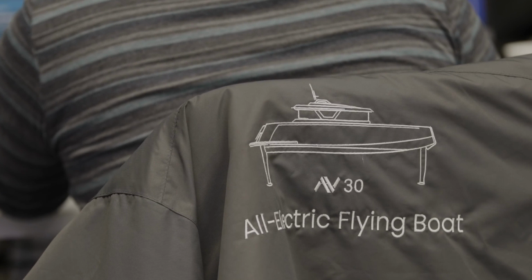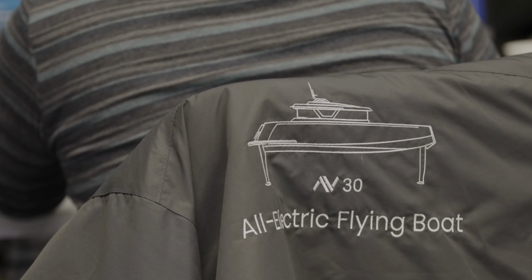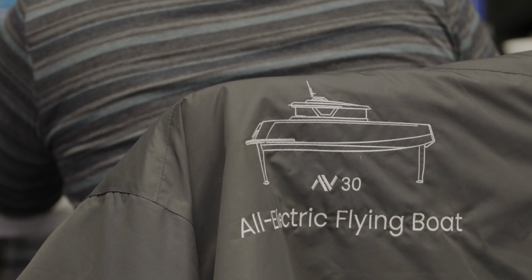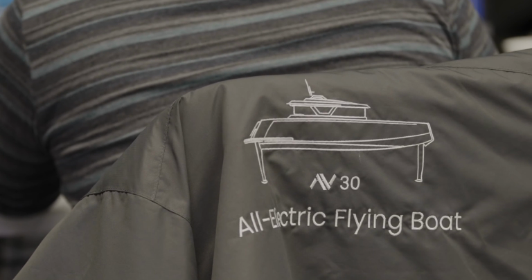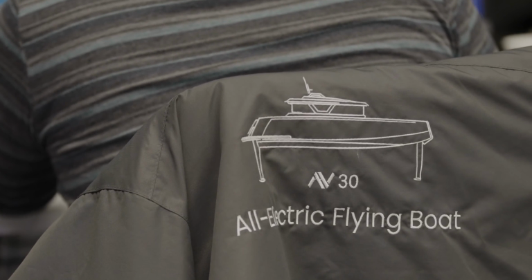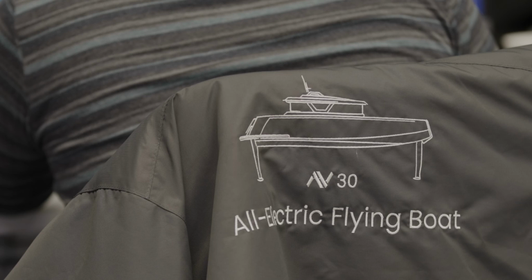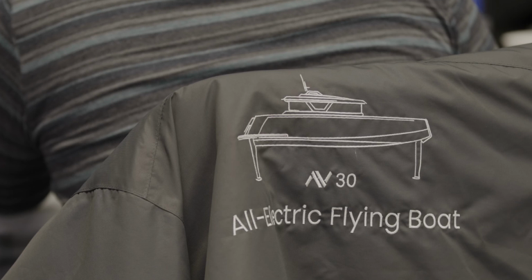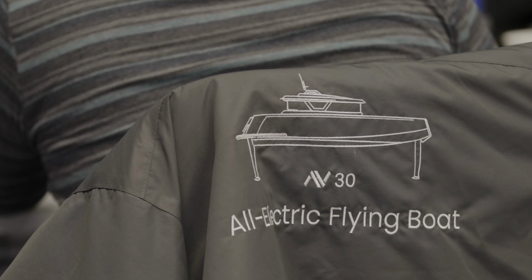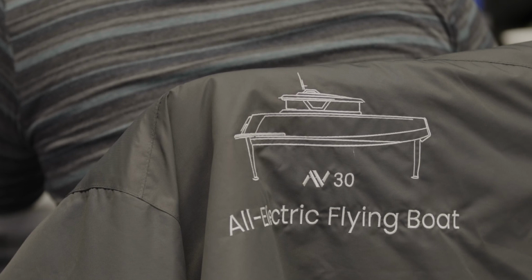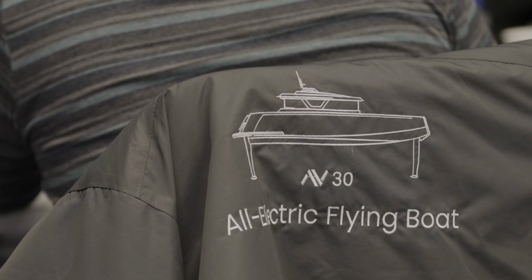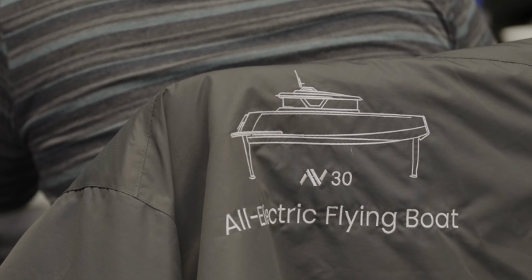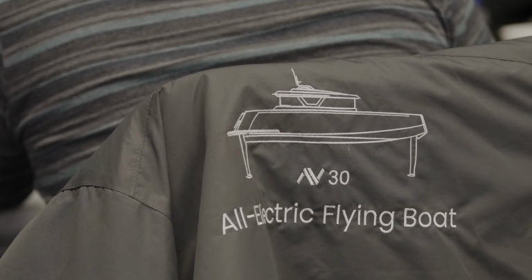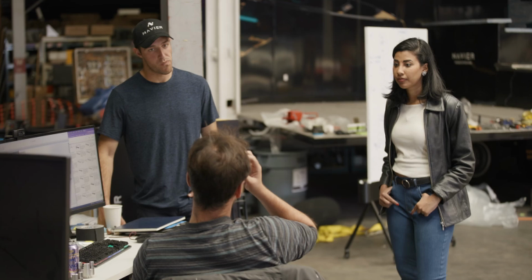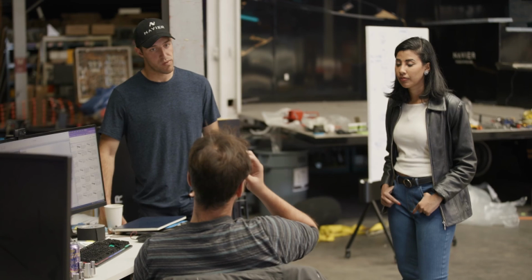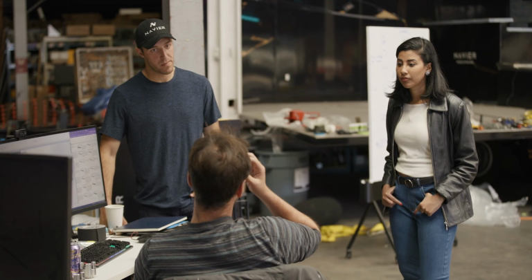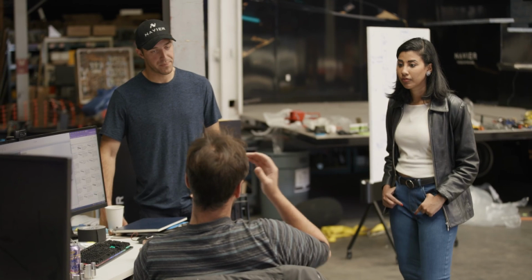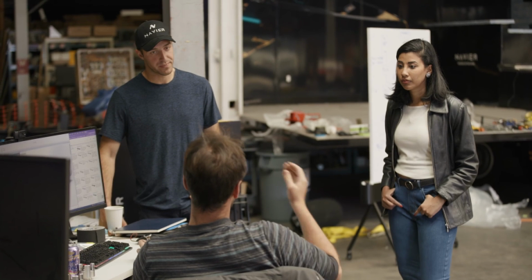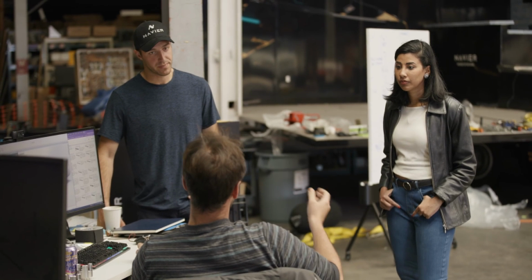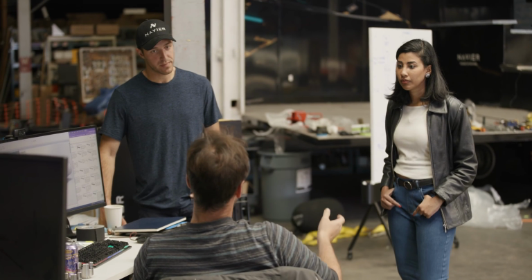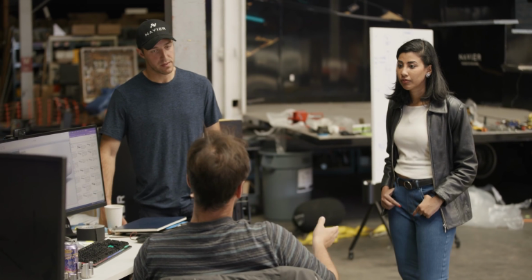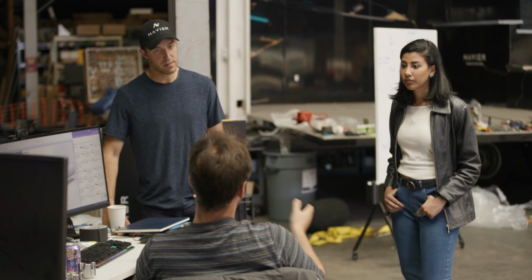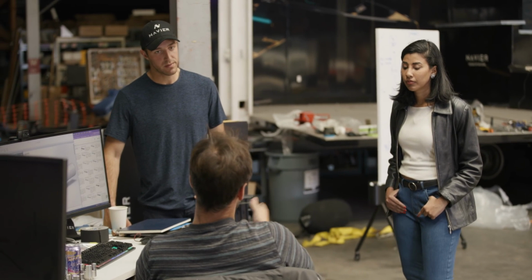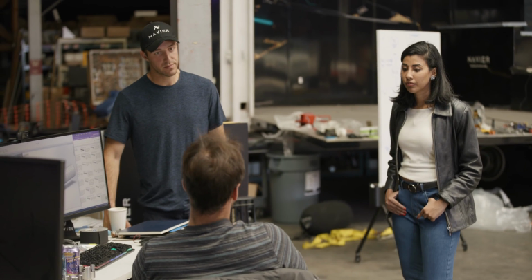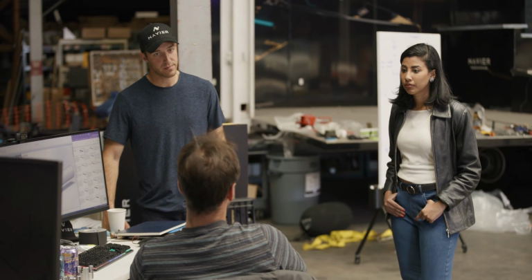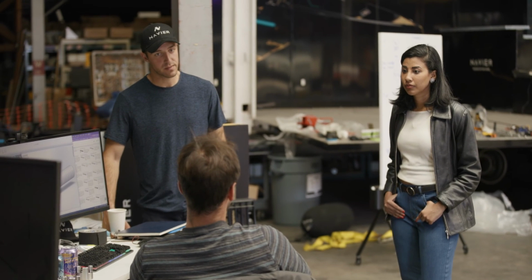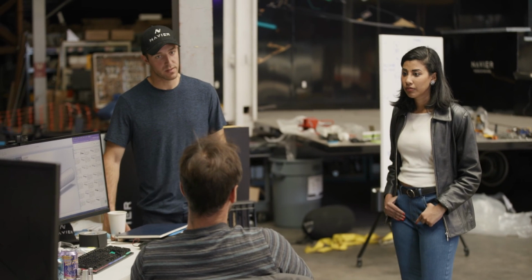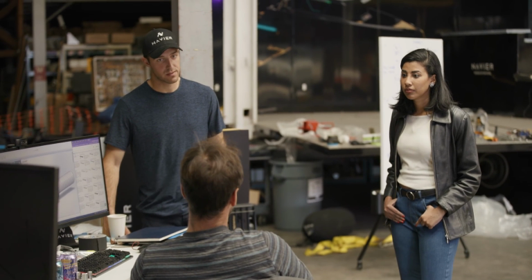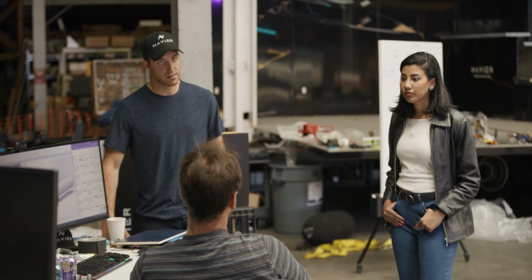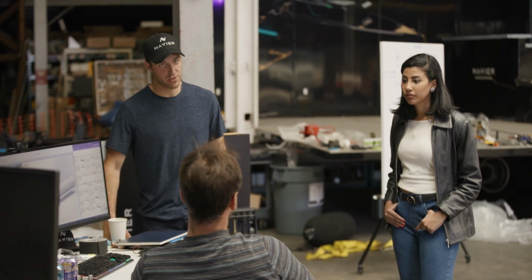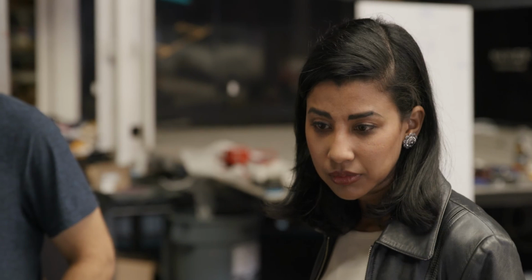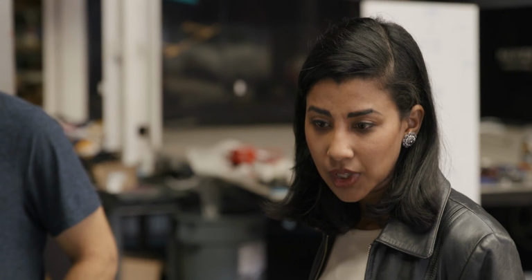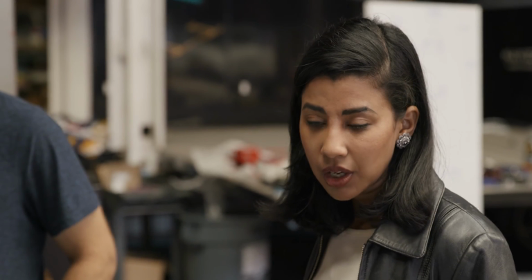People who built personal computers and transistors — things that fundamentally change how we interact with the world — that's something that really had a profound impact on me, that people themselves are building that.